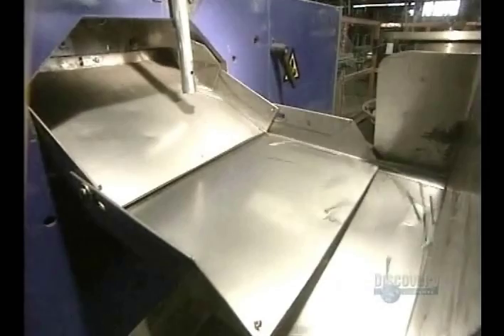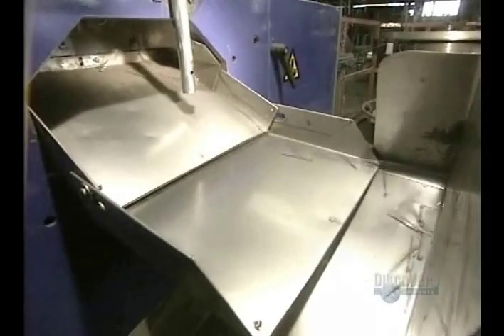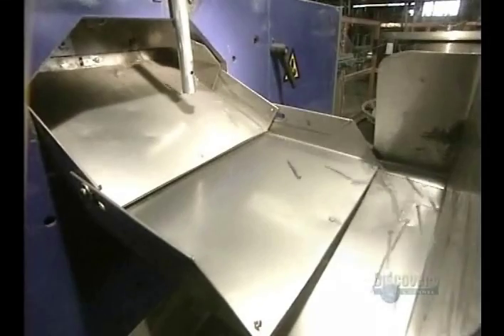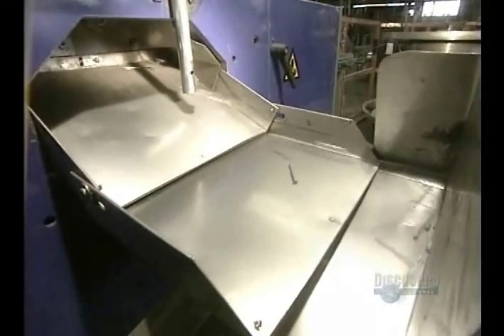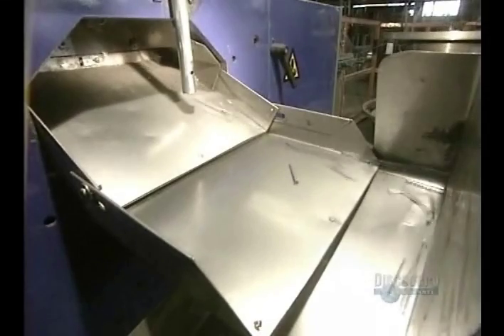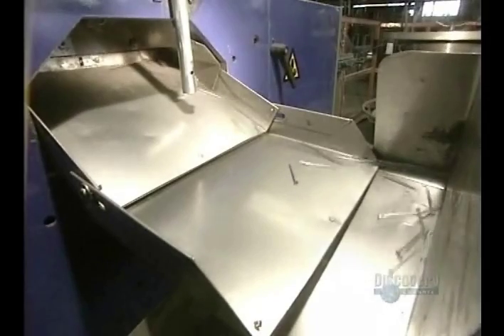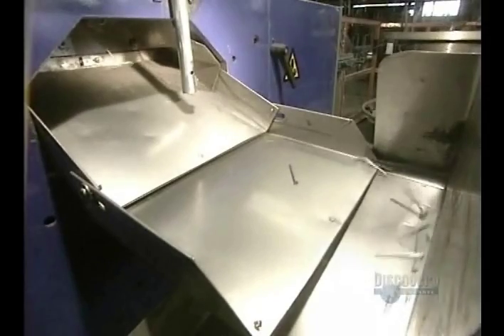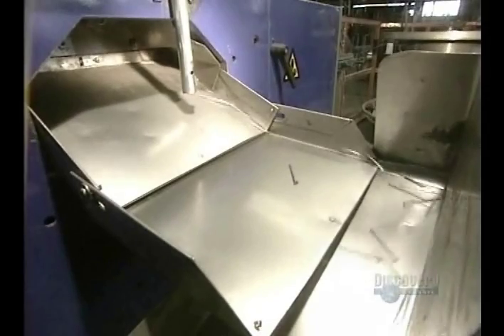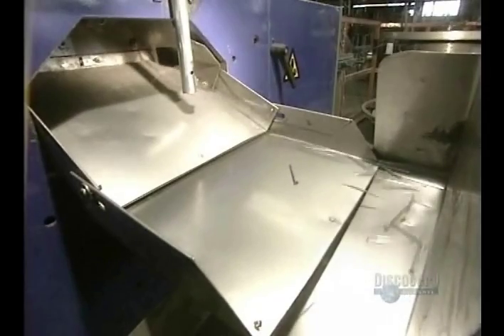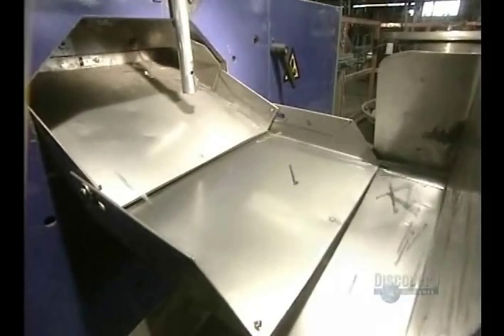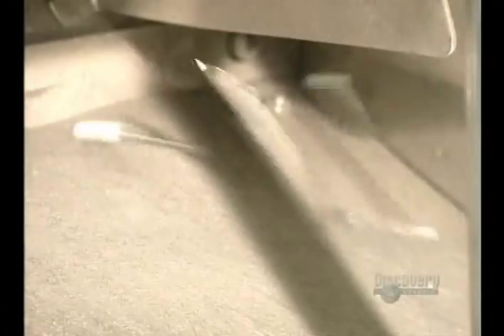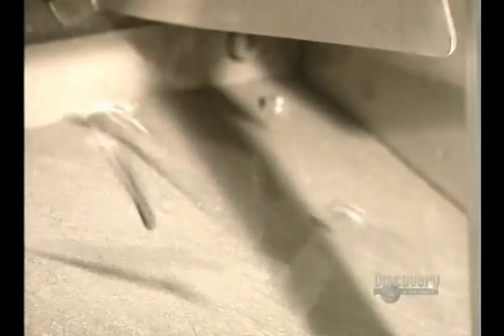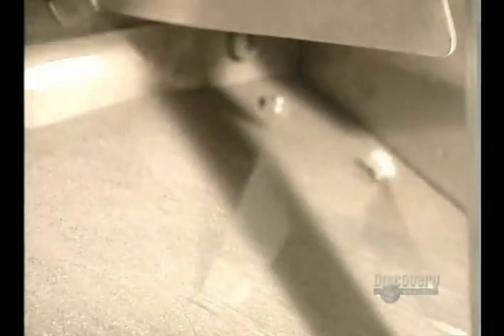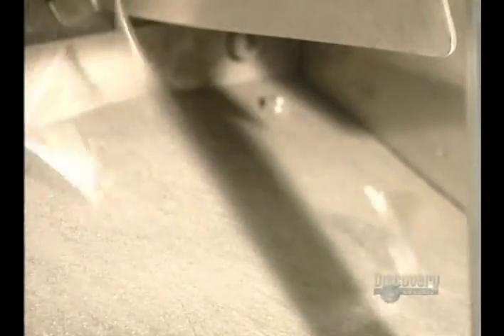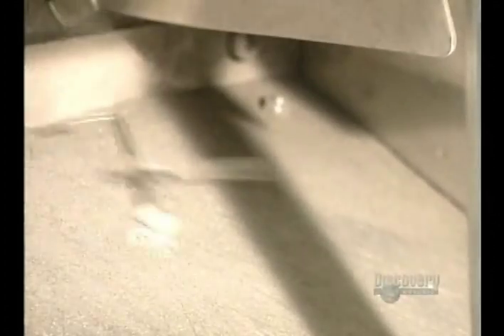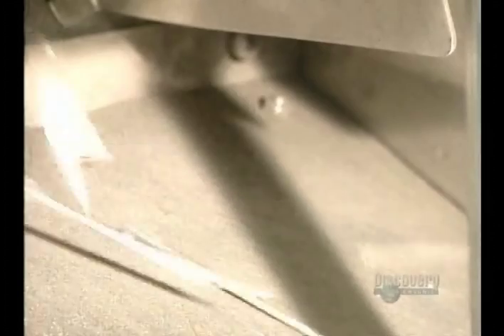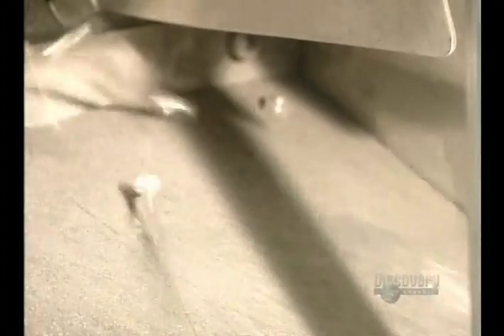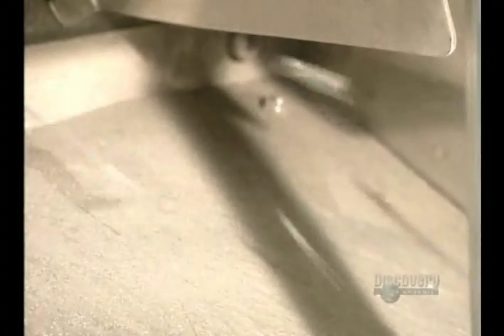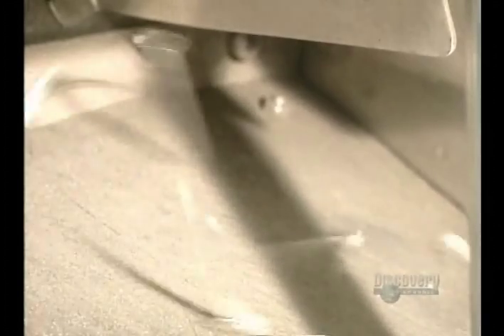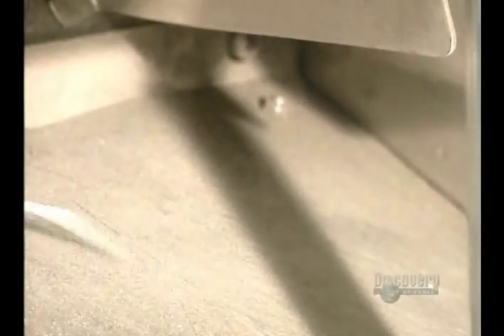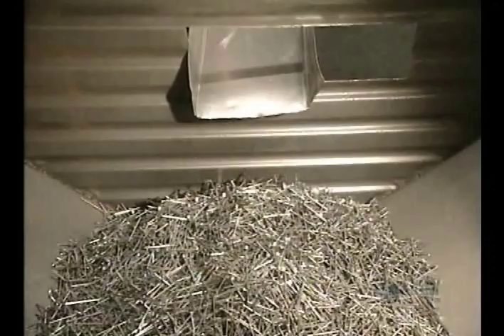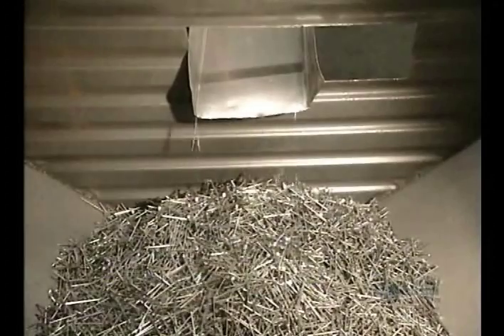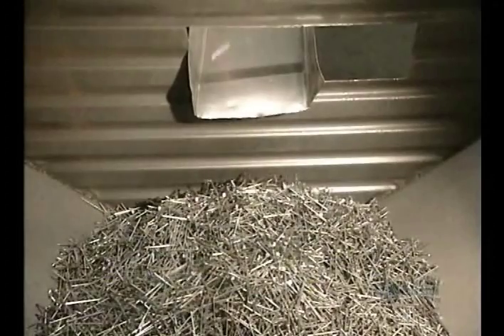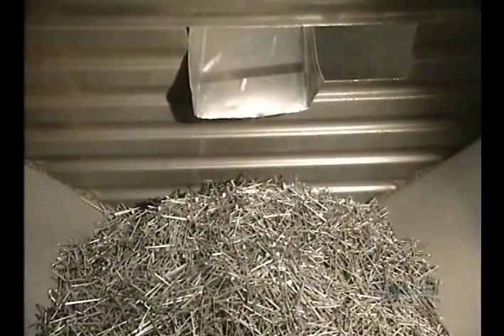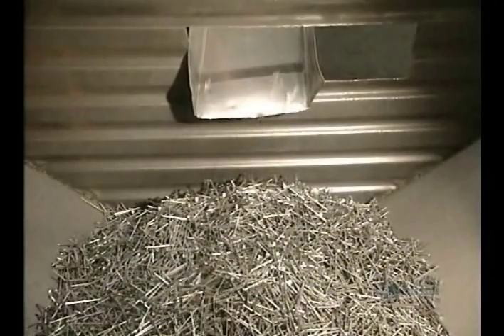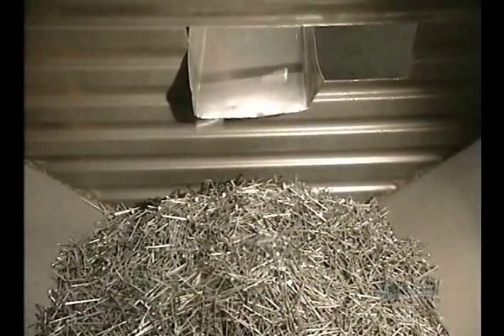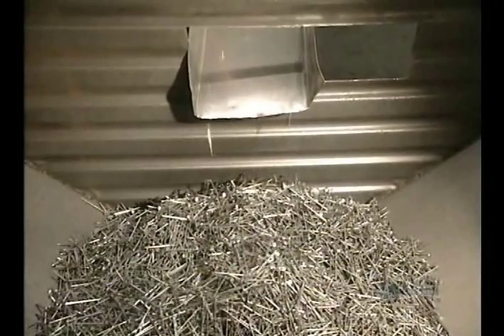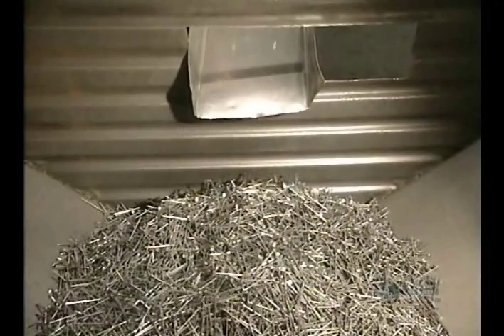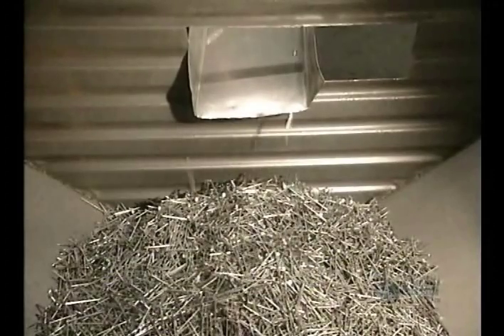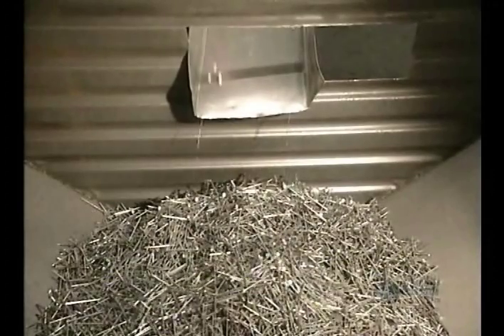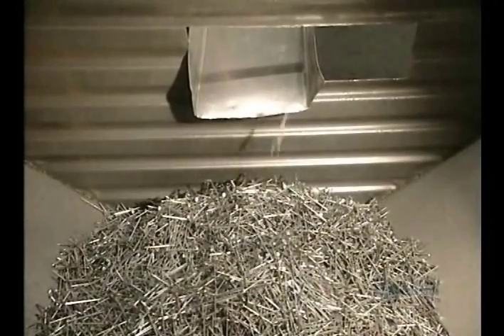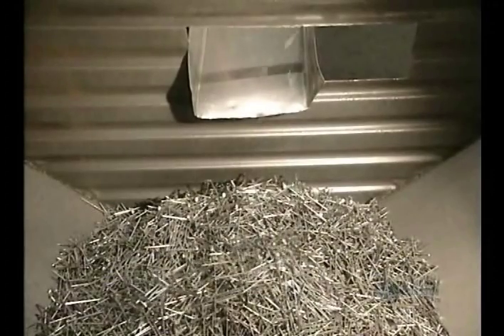The manufacturing of nails is now finished. They fall into a chute, then into a collecting bin.